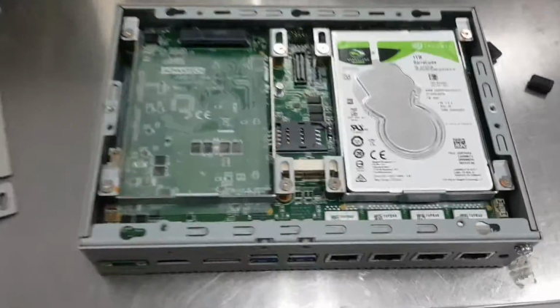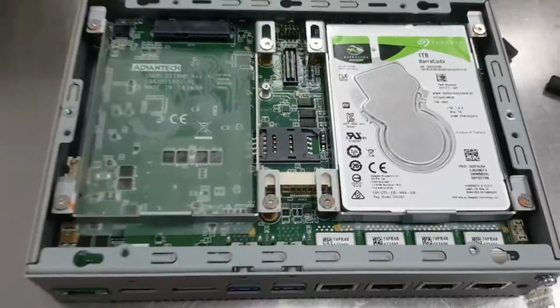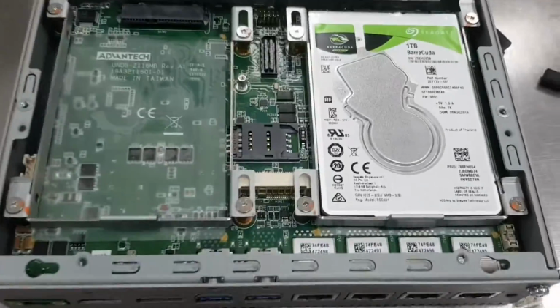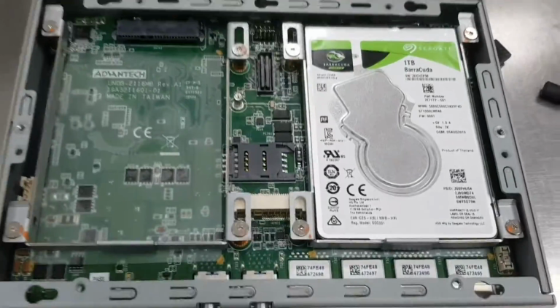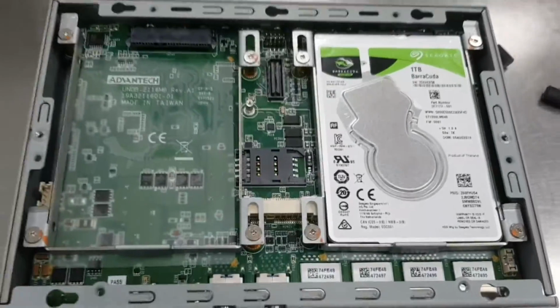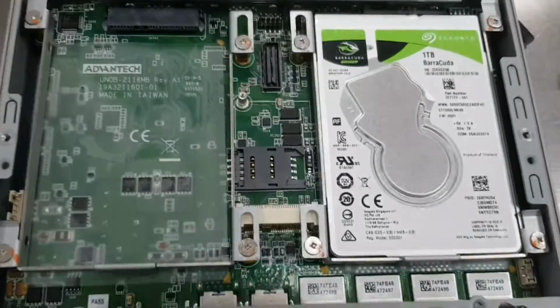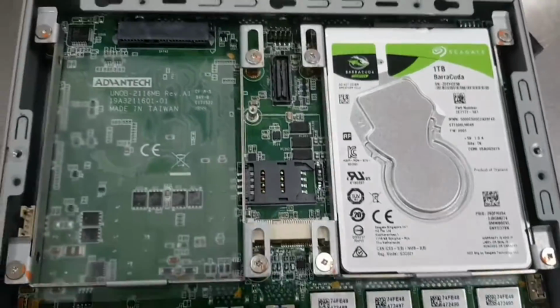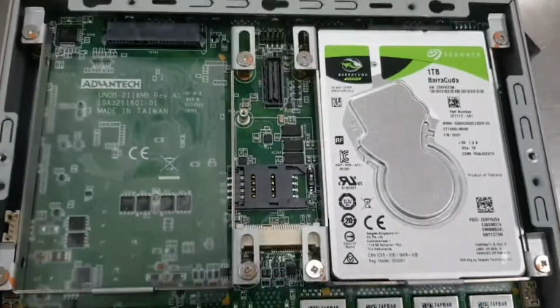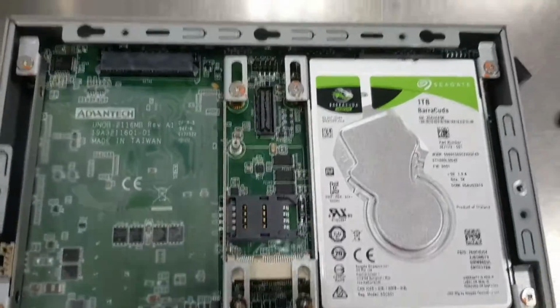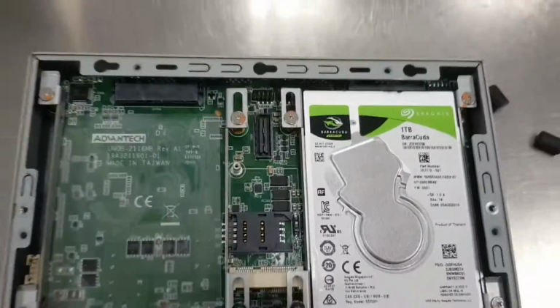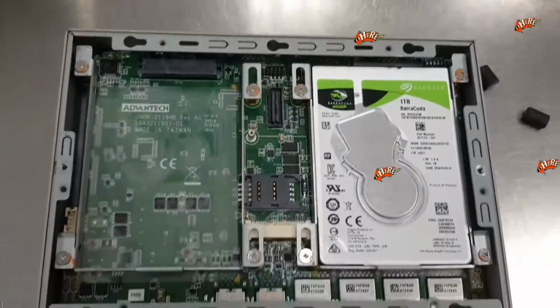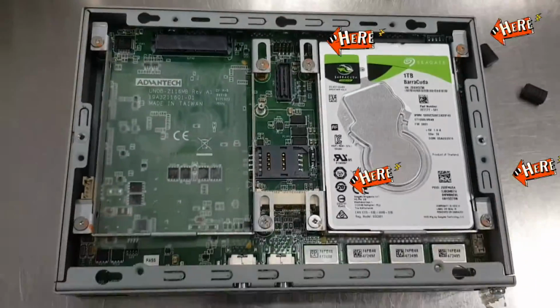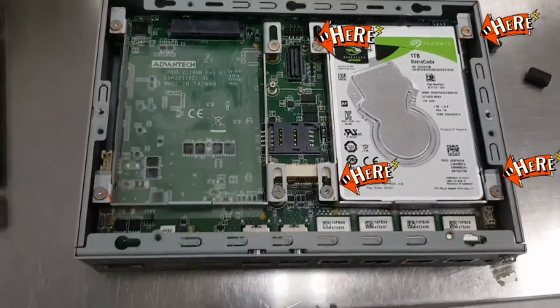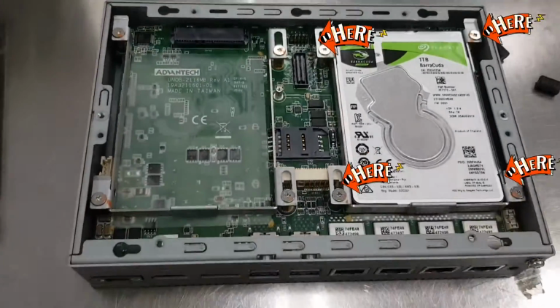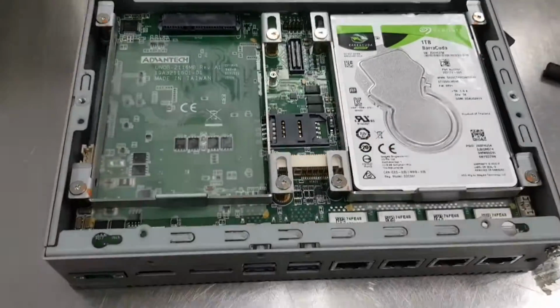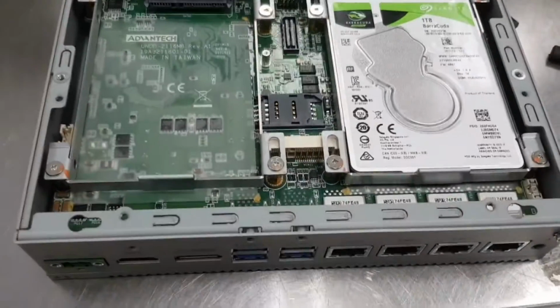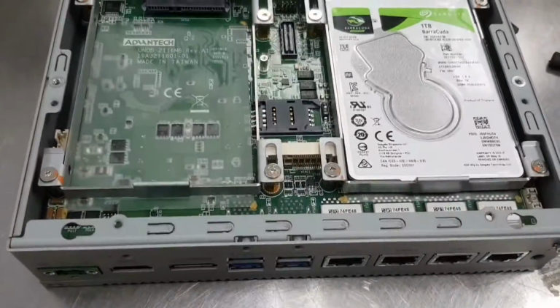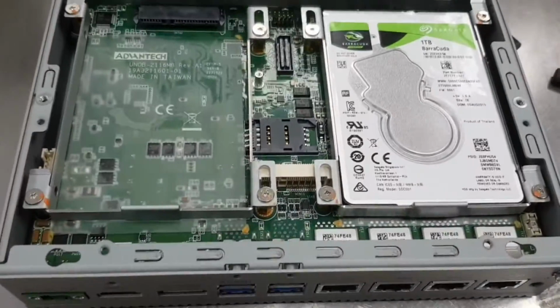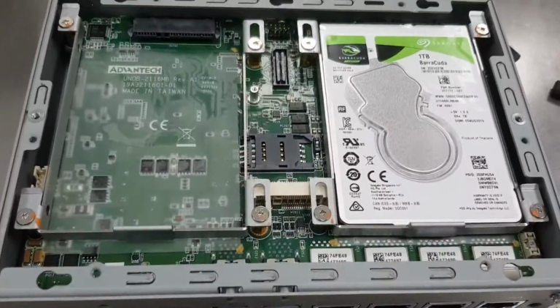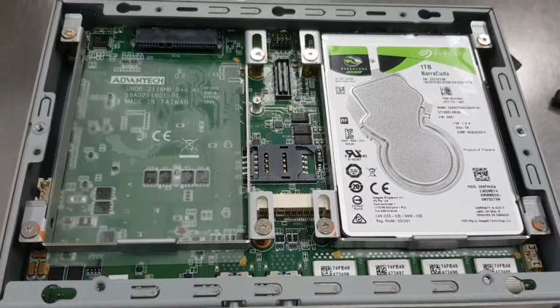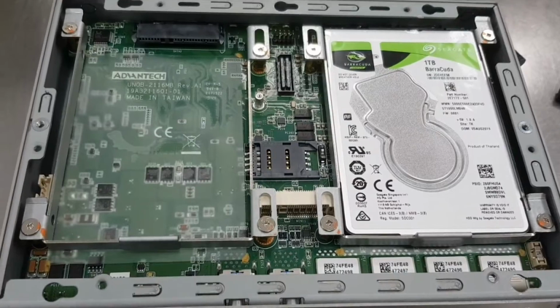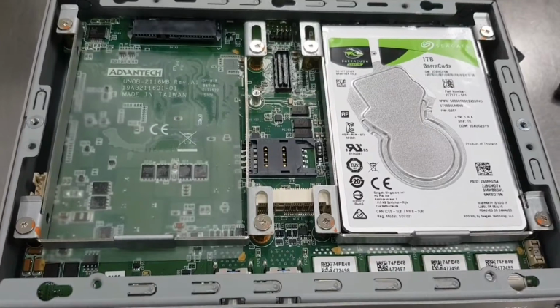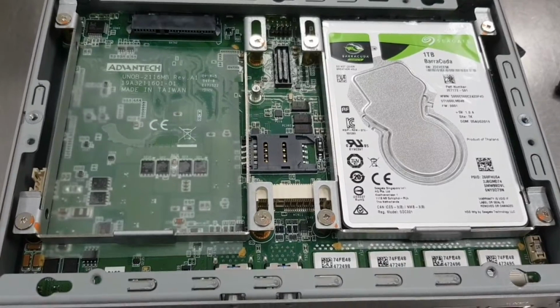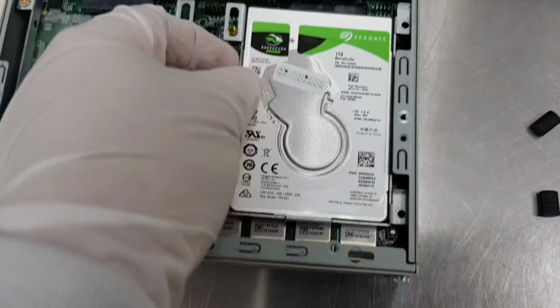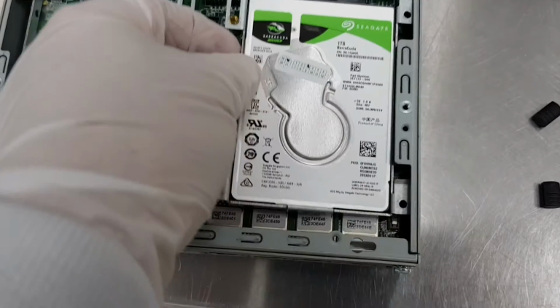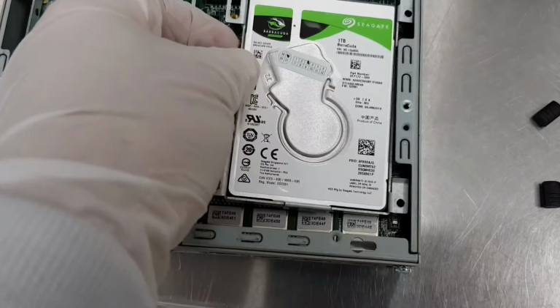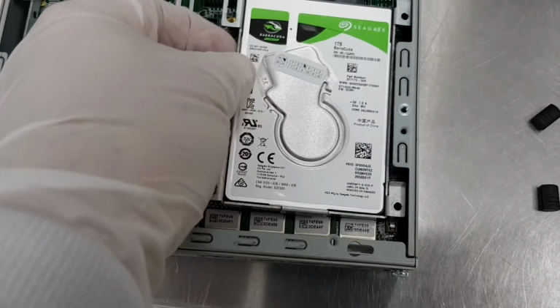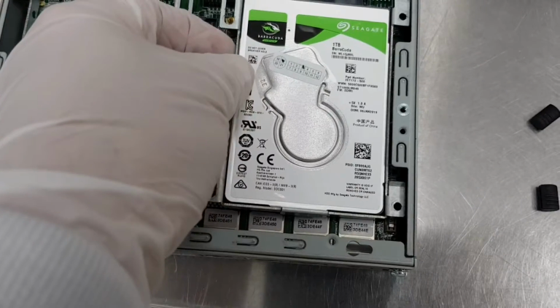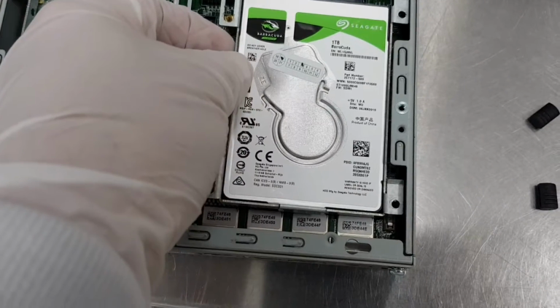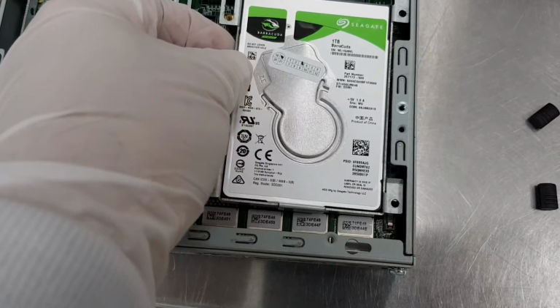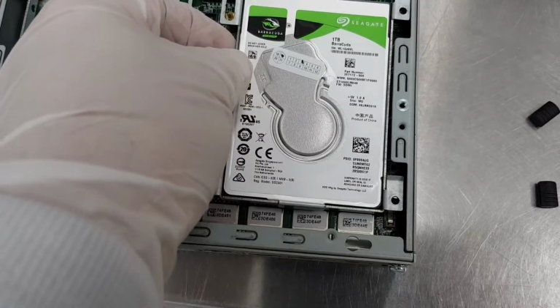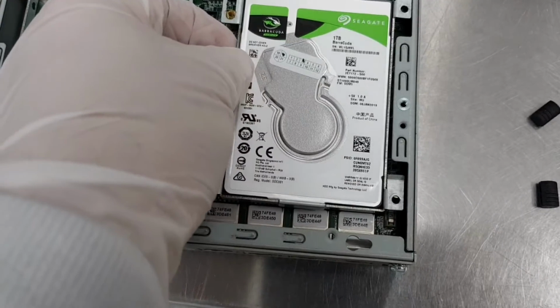Remove the 4 screws on each side of the hard disk holder, and slide down the hard disk to remove it.